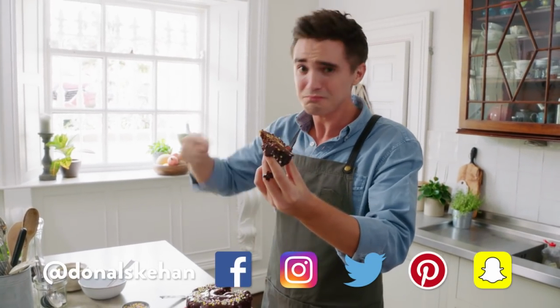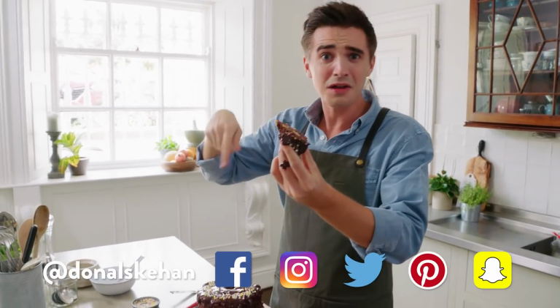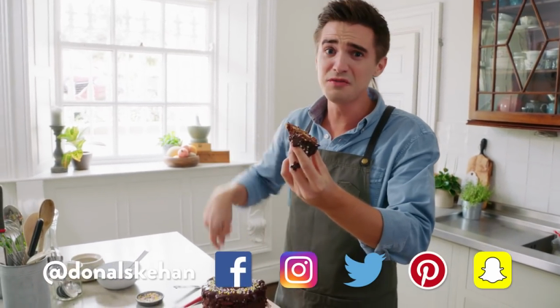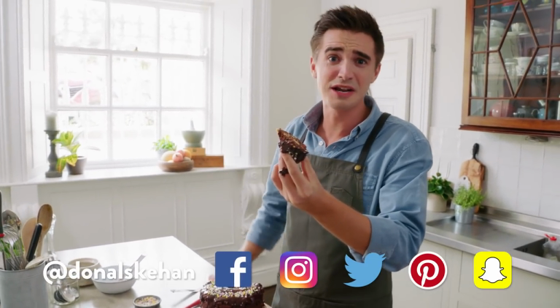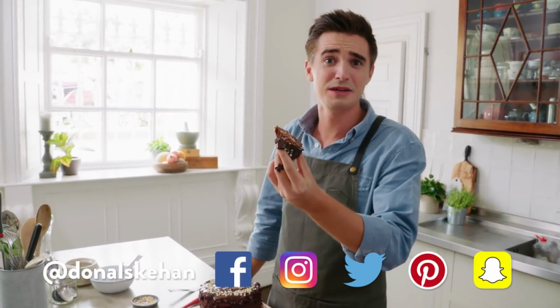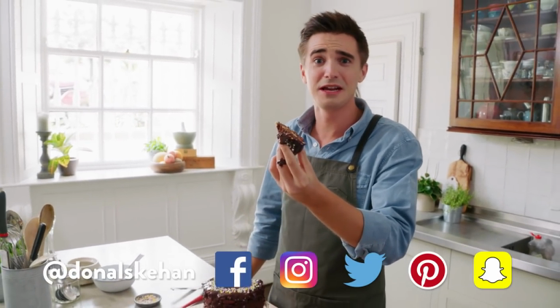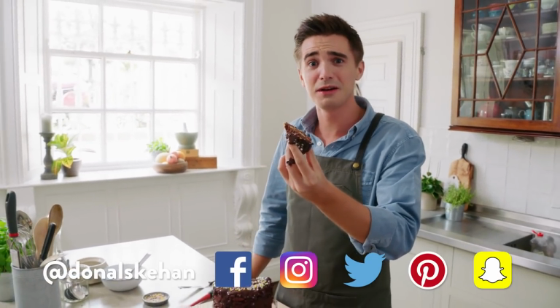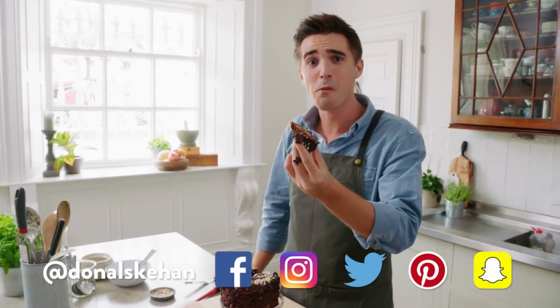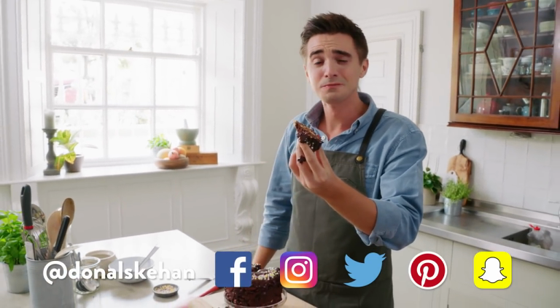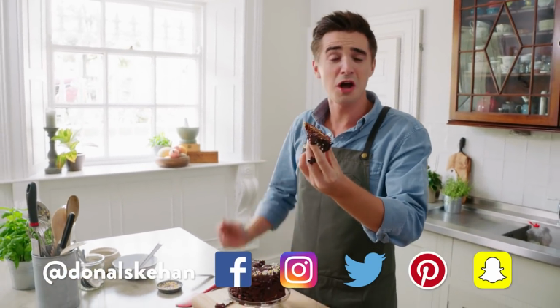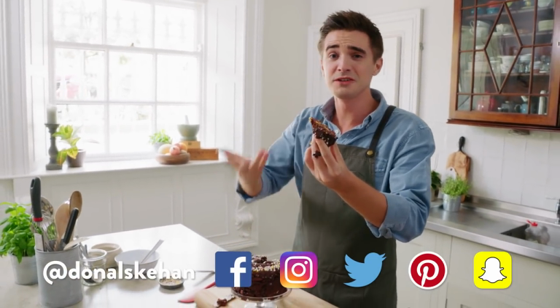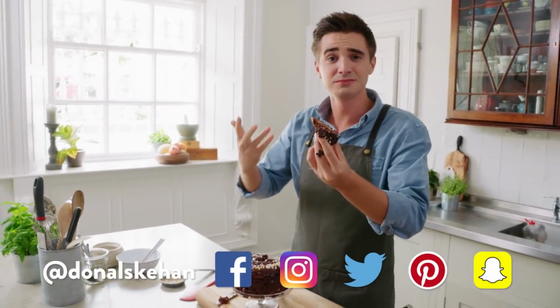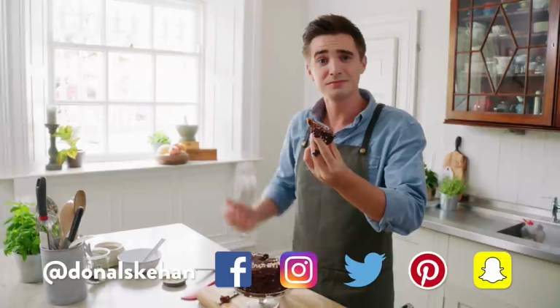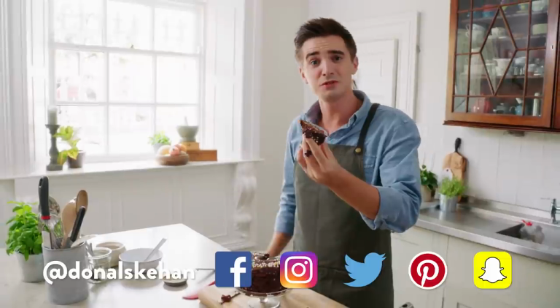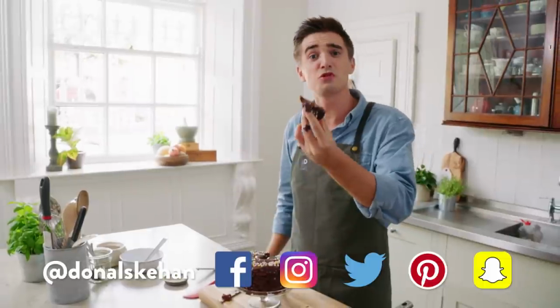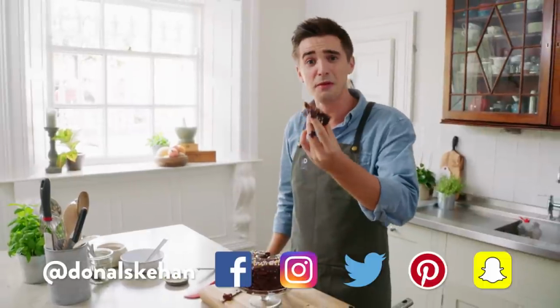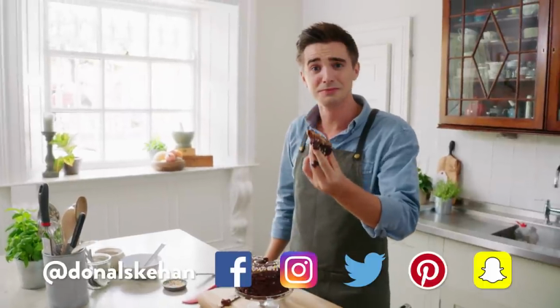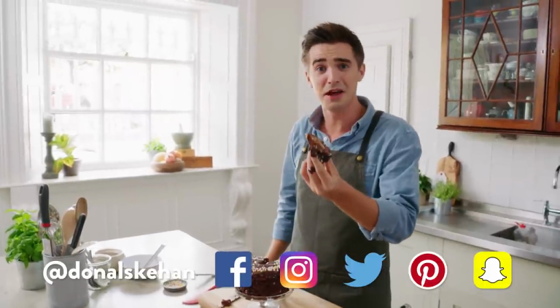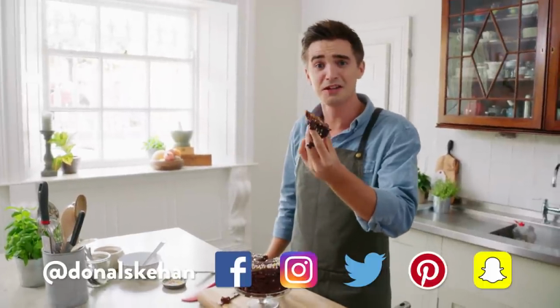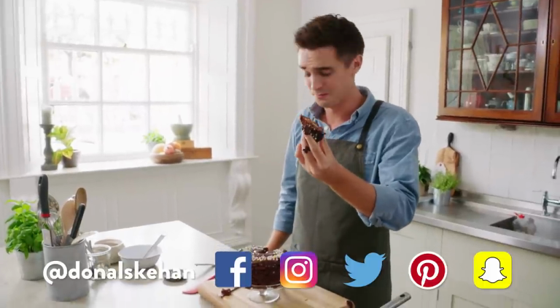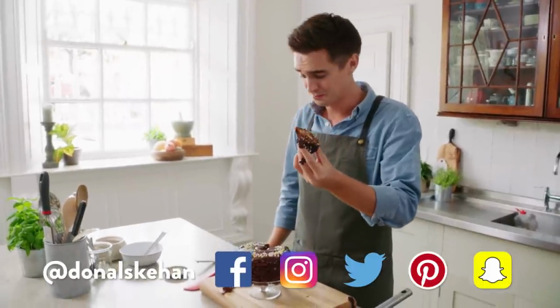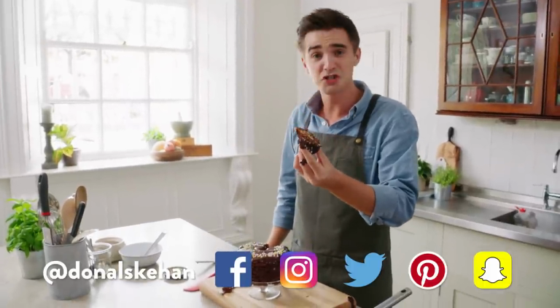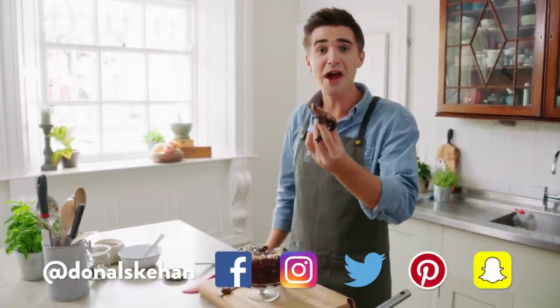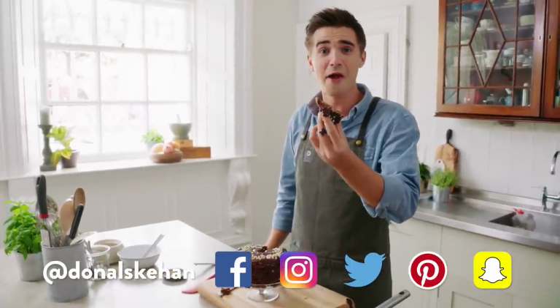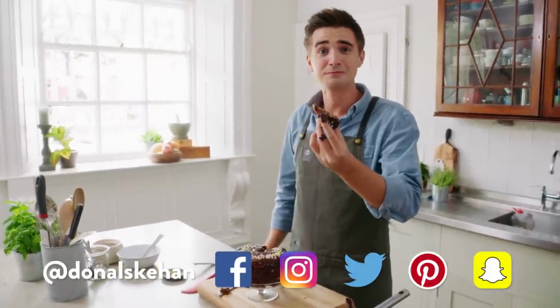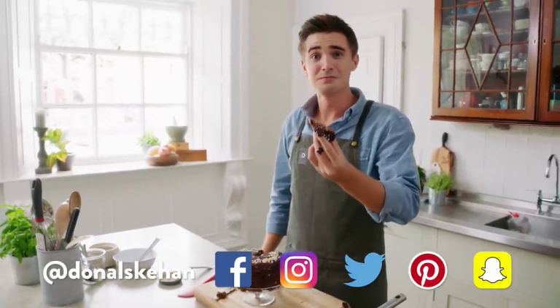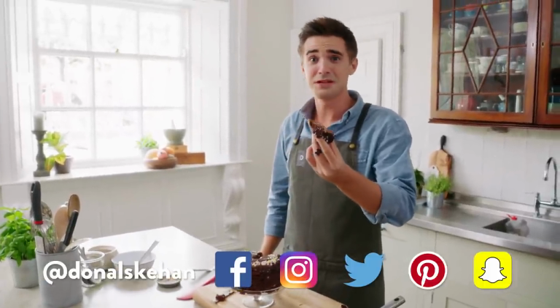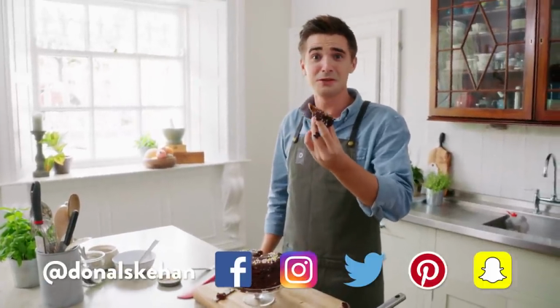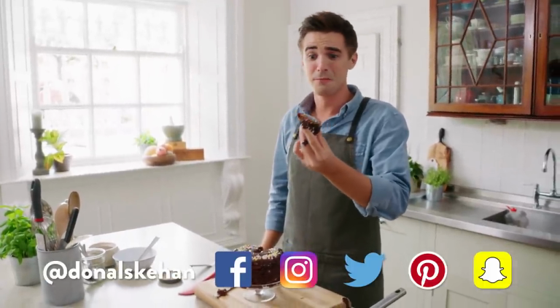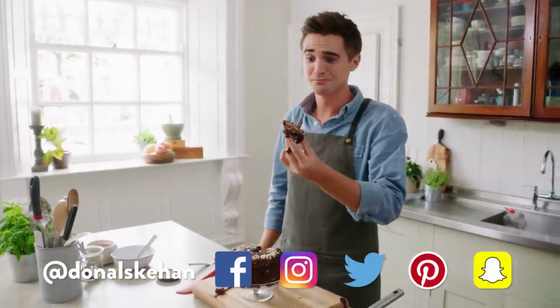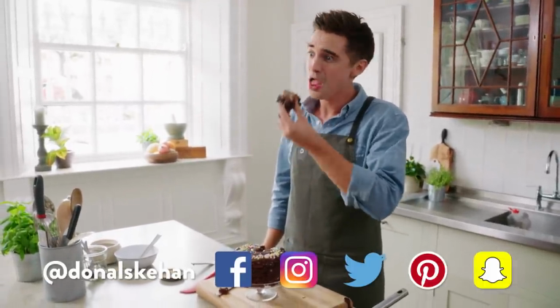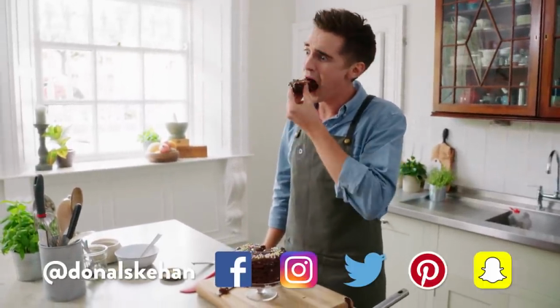Go make it. I'll leave the recipe in the link below. Comment, subscribe, like, share. See you soon.